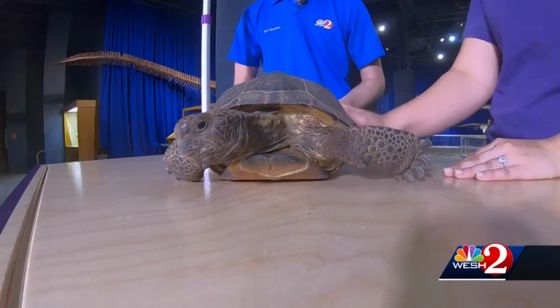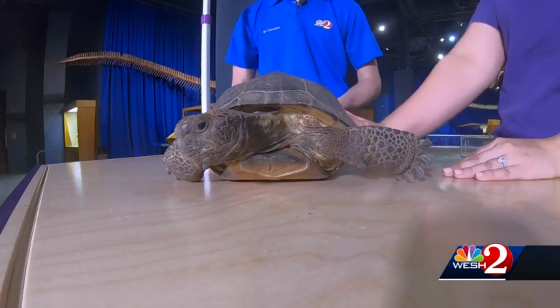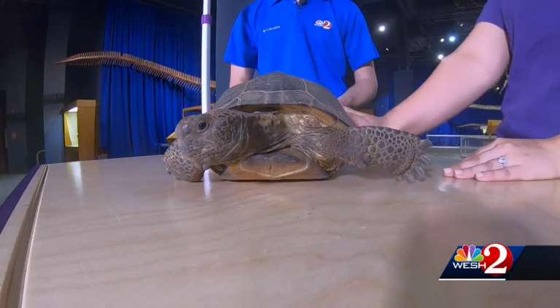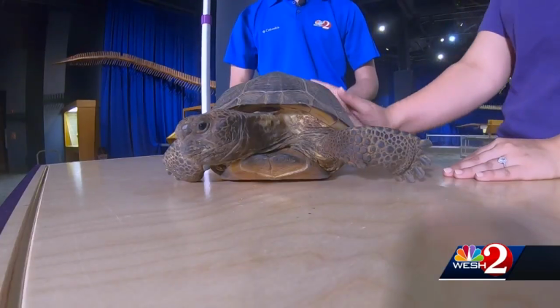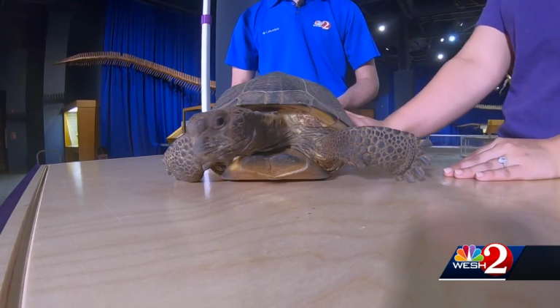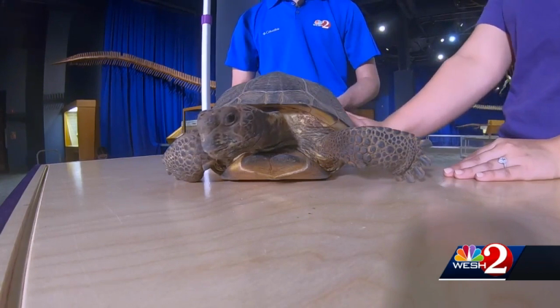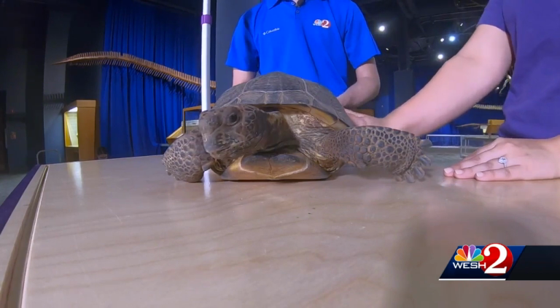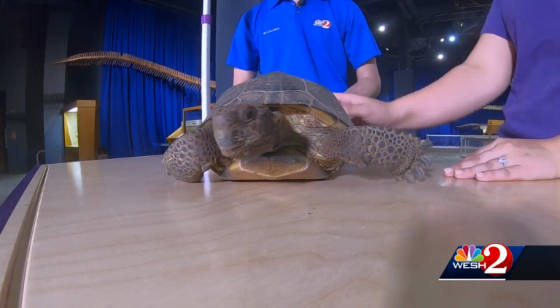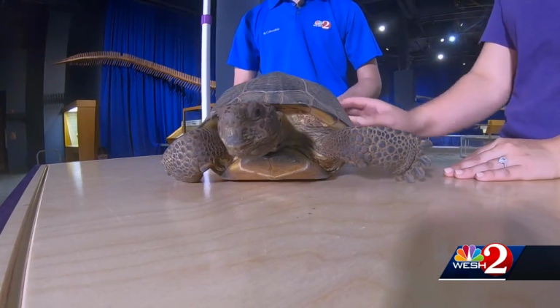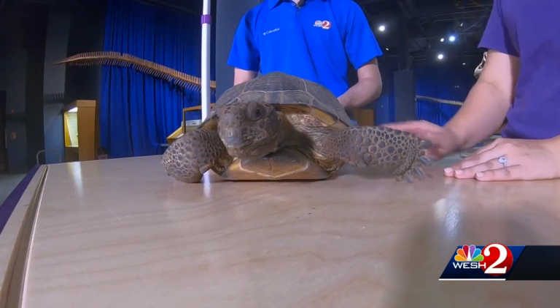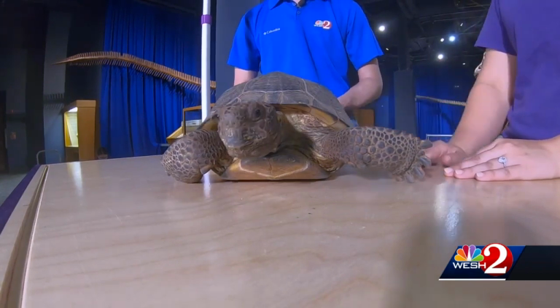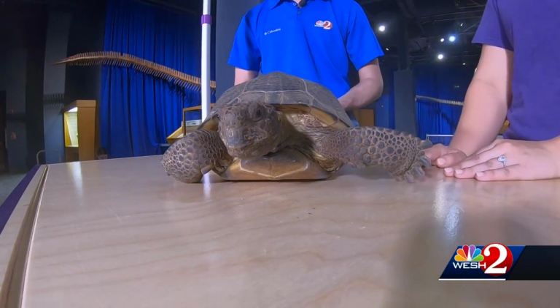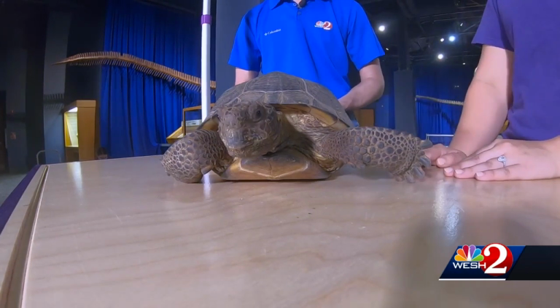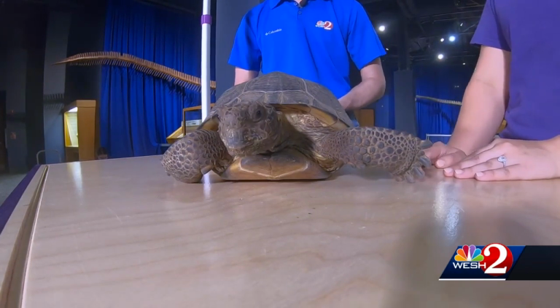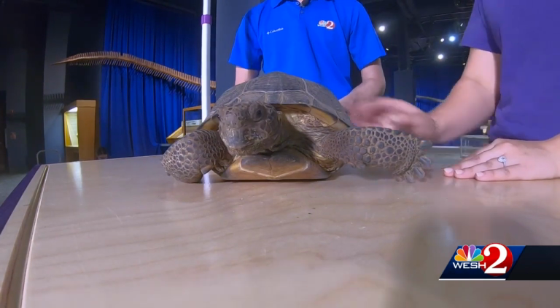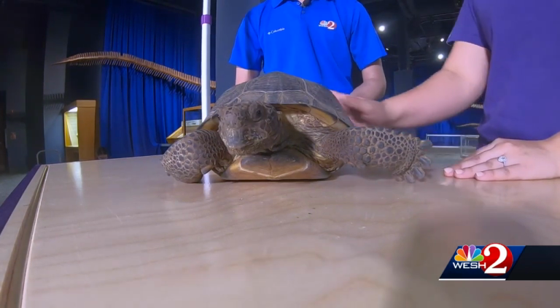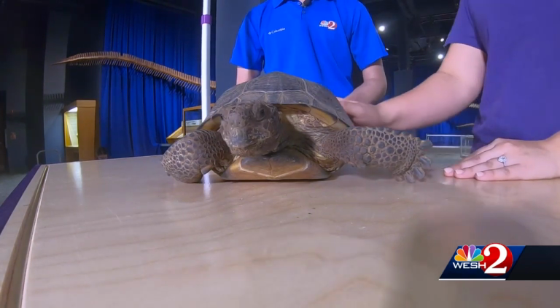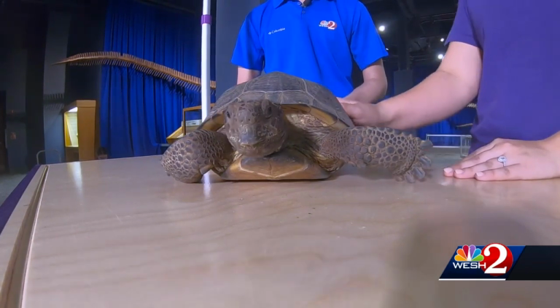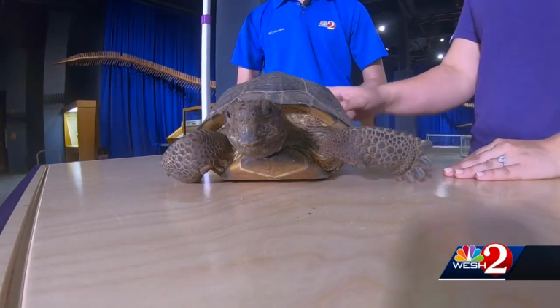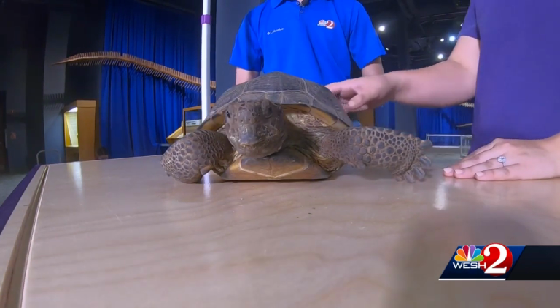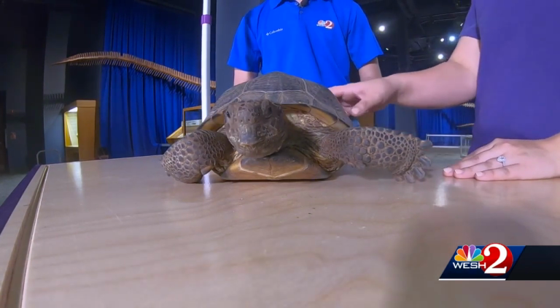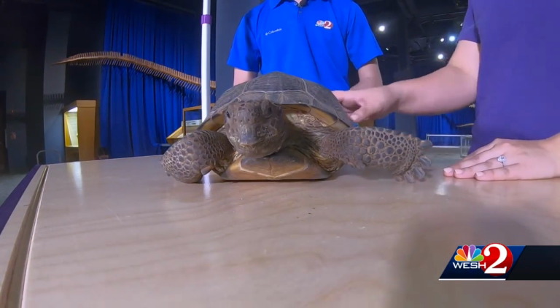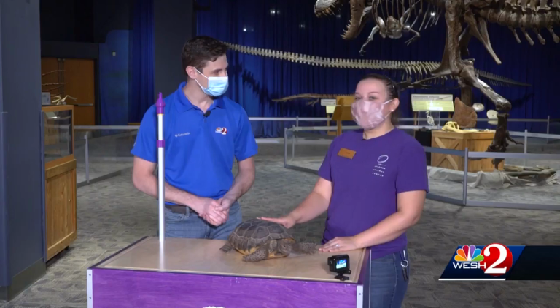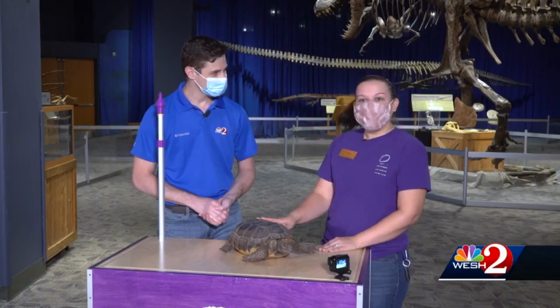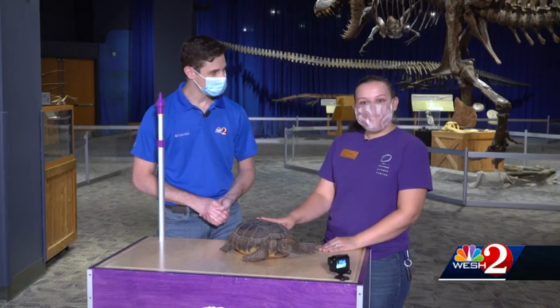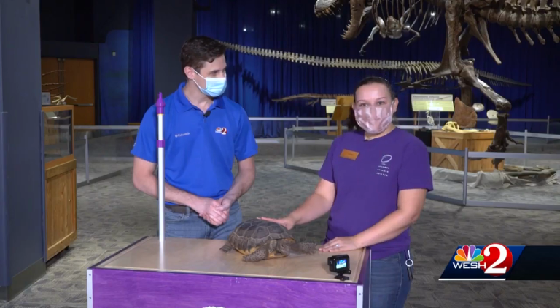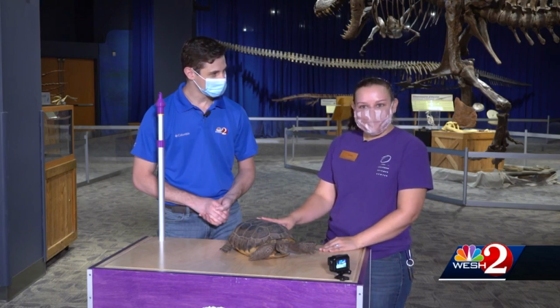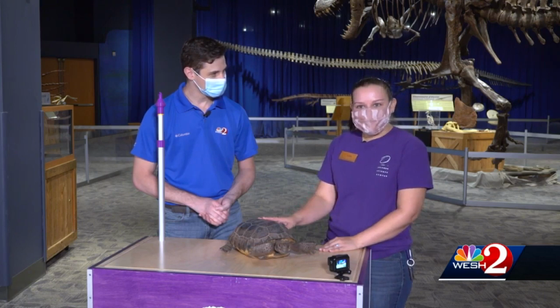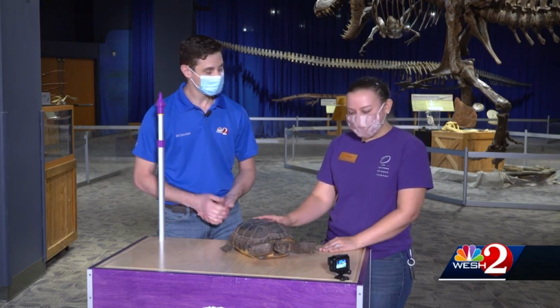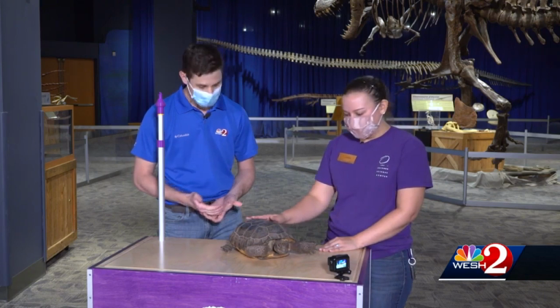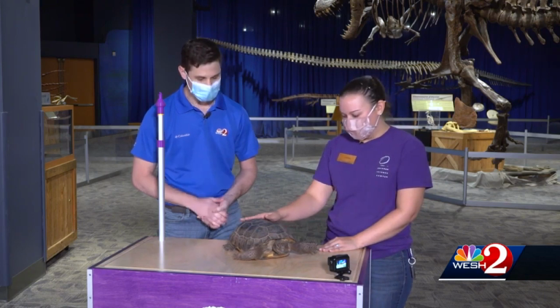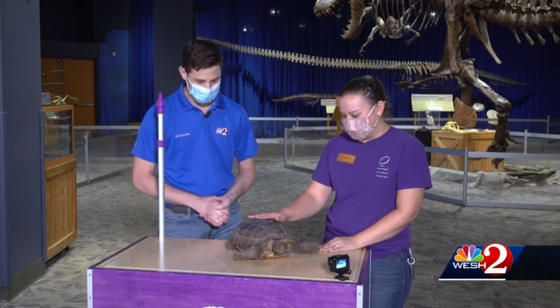This is Rocky the gopher tortoise. He is one of the ones that we have on display. We actually have two down in NatureWorks that you can visit.